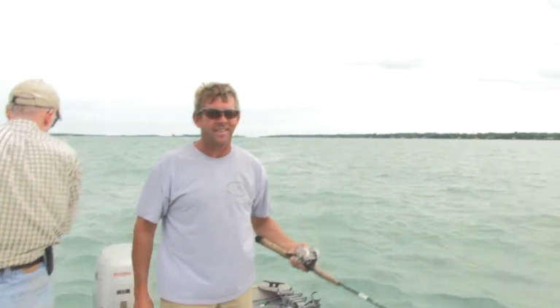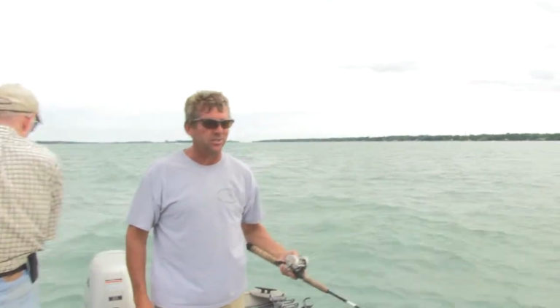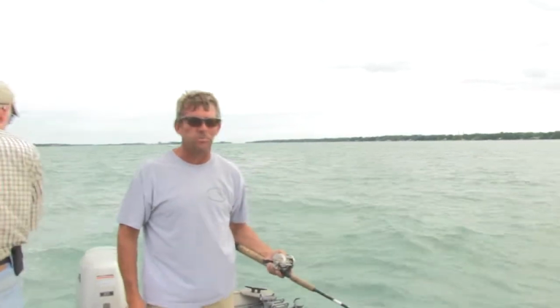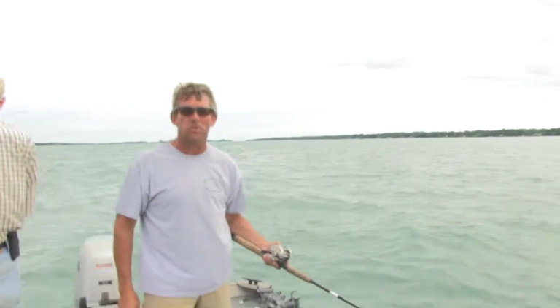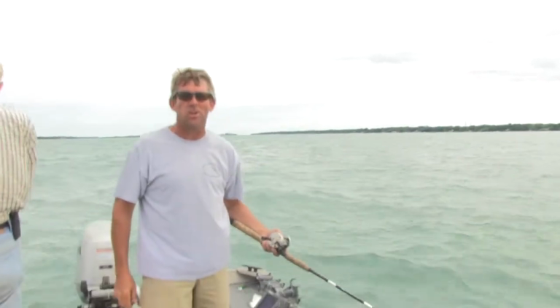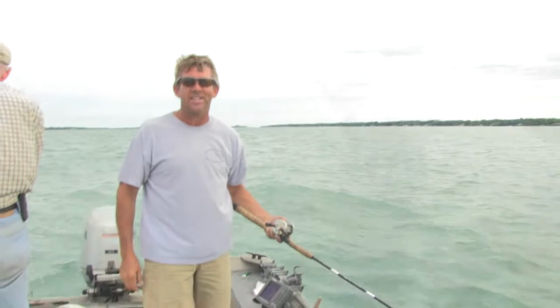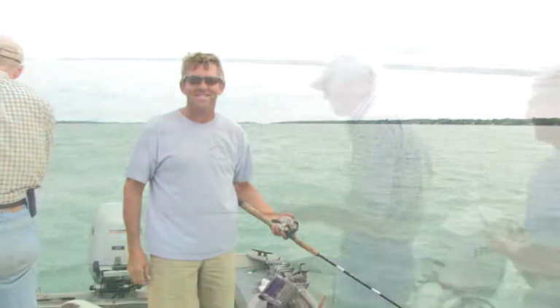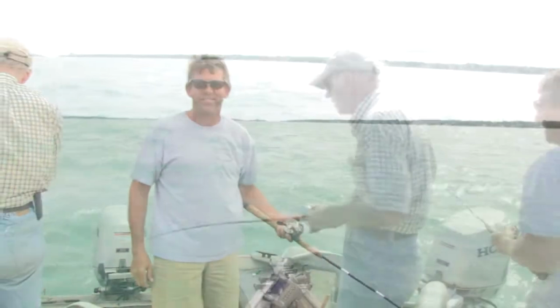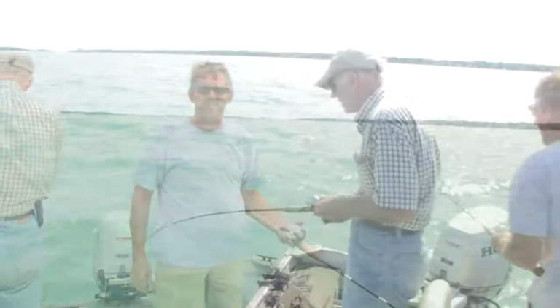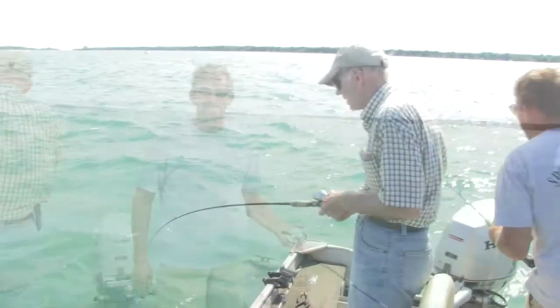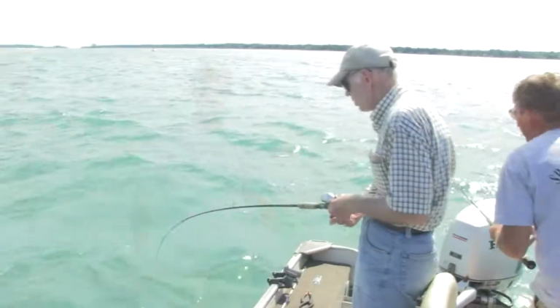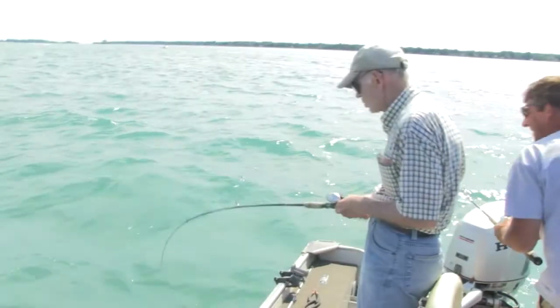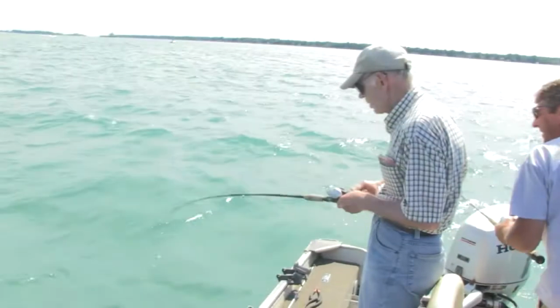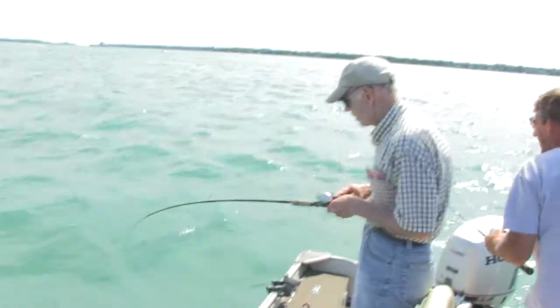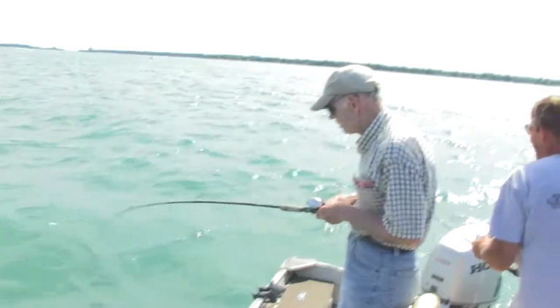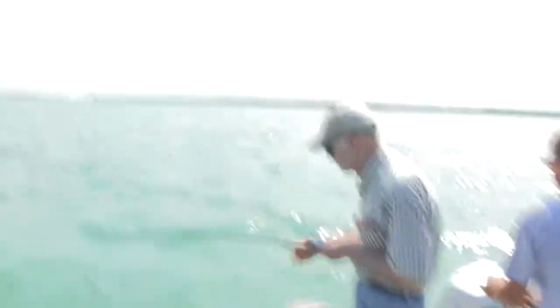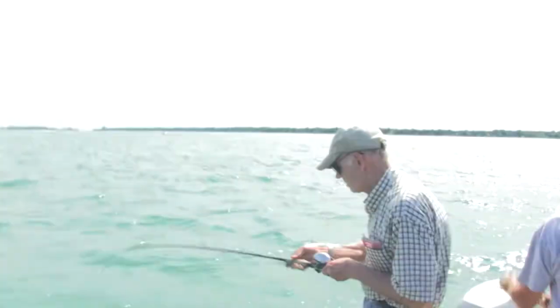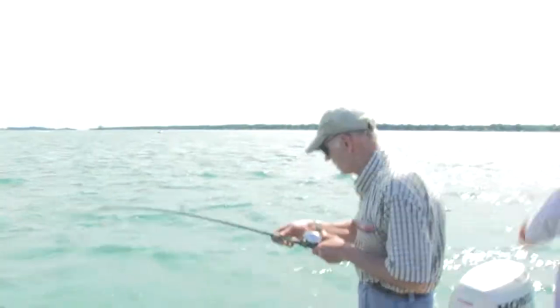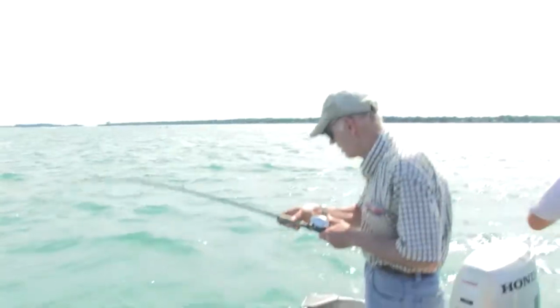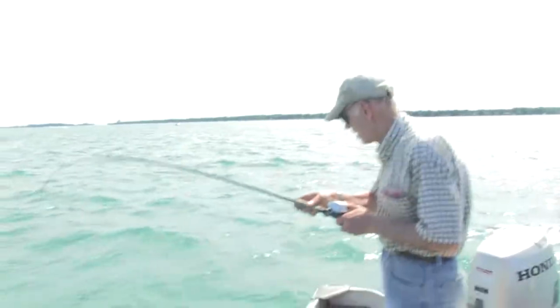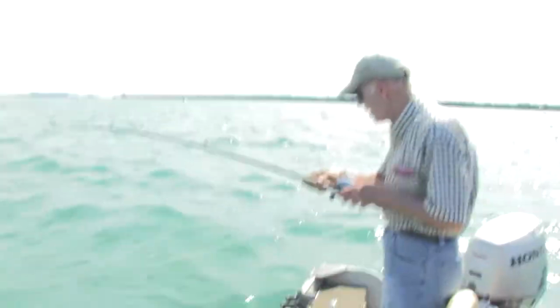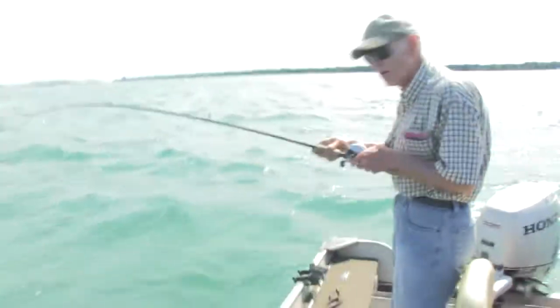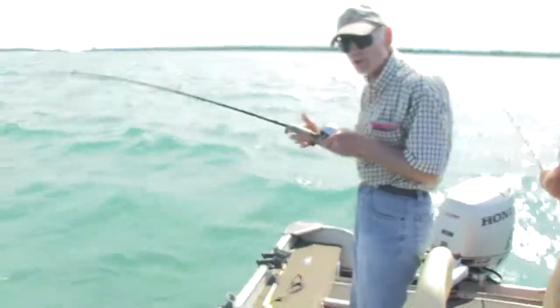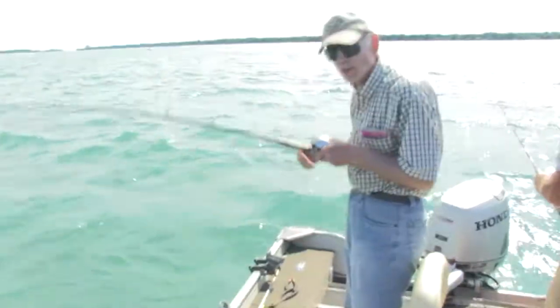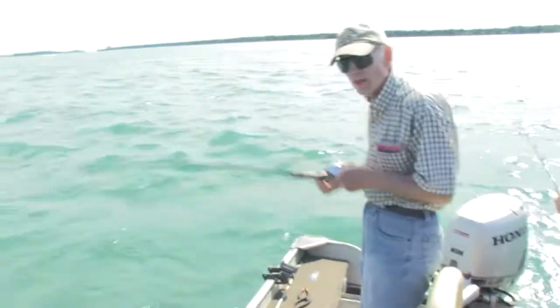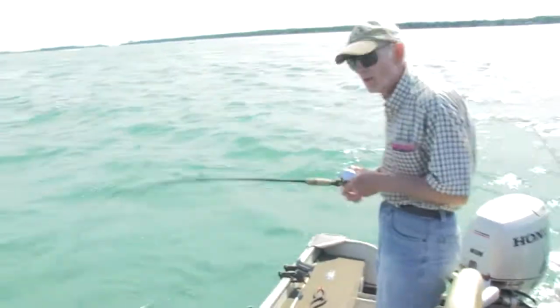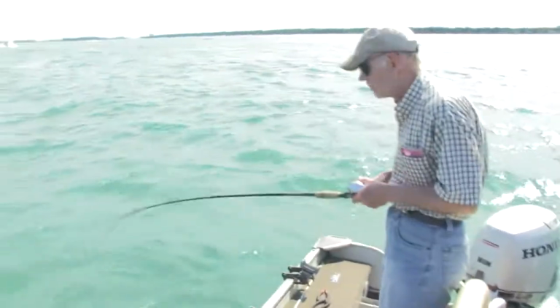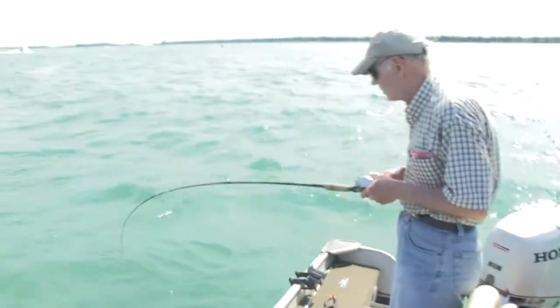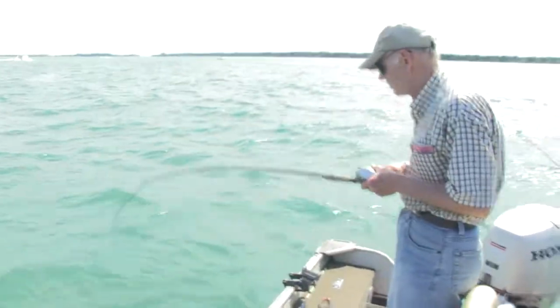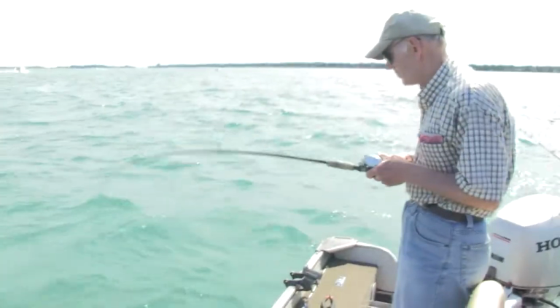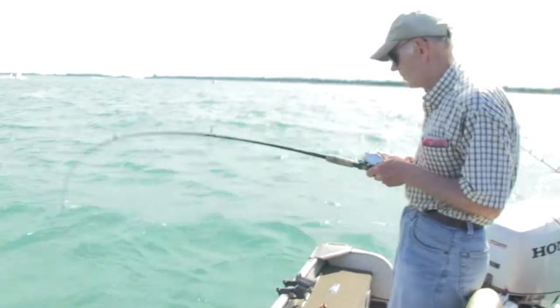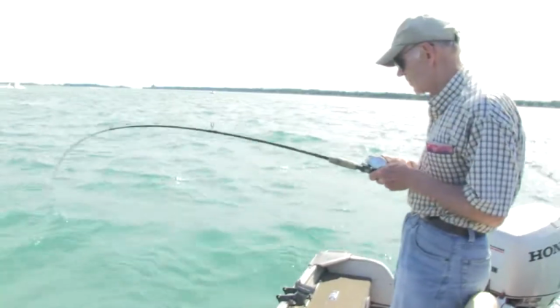And that's what we're doing today, catching these big walleyes. It's not a huge one, but you never know until you get them up.